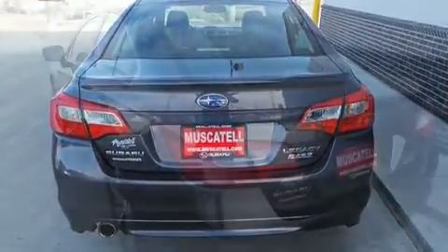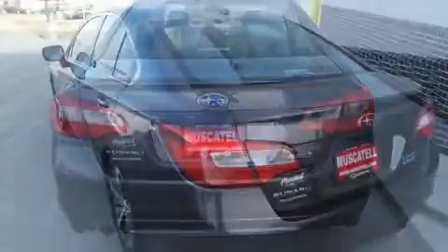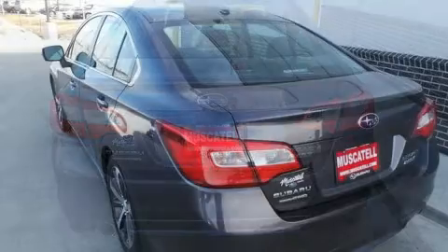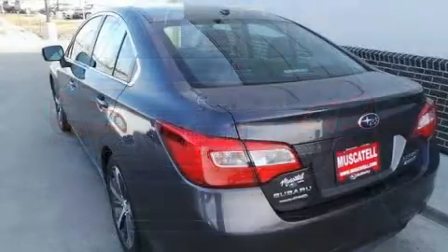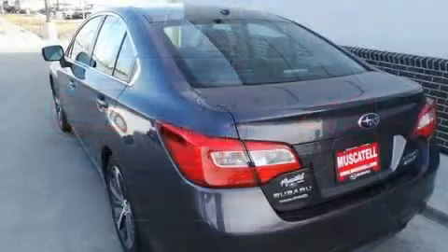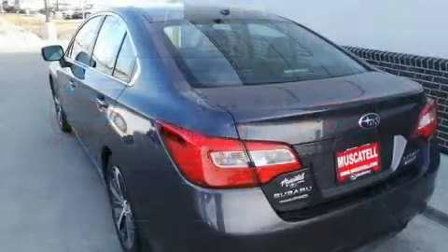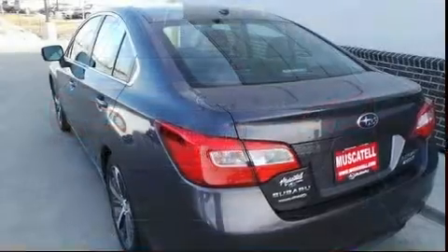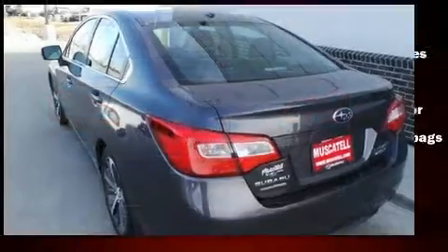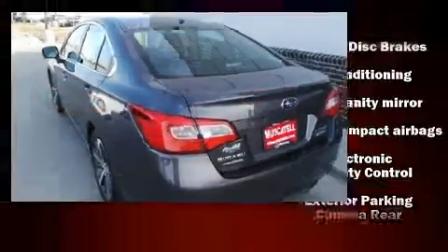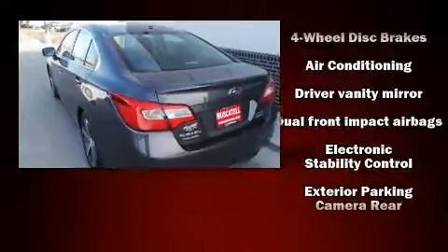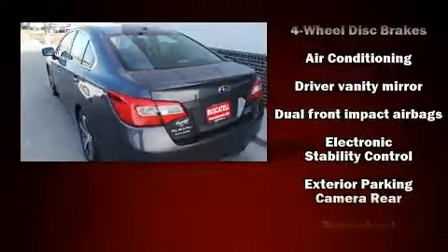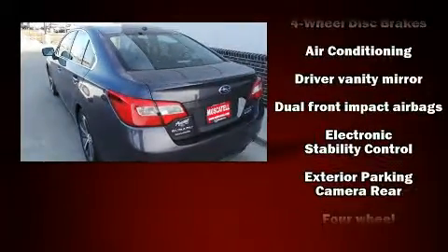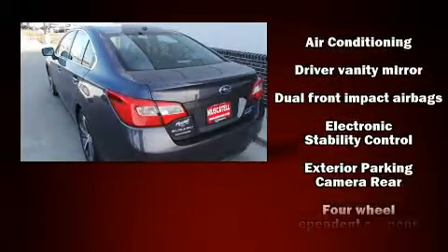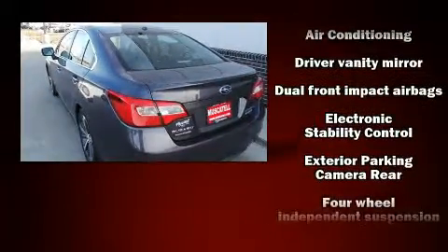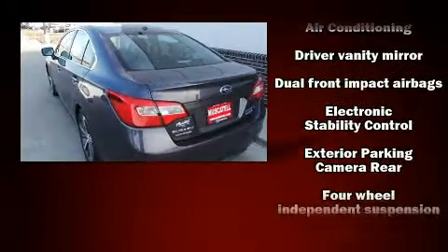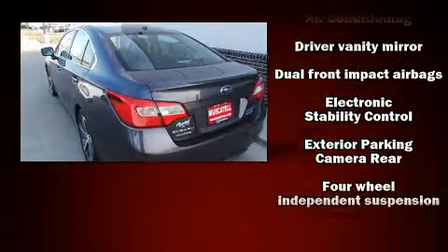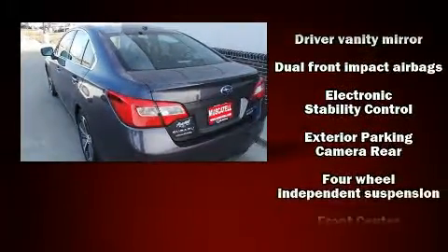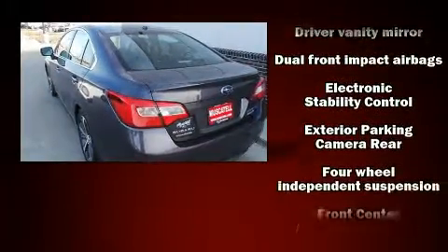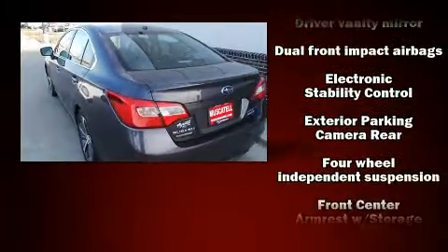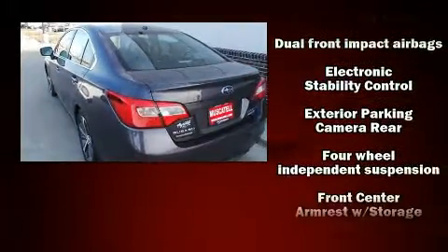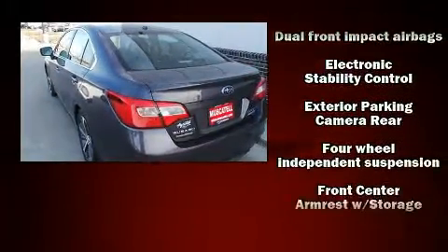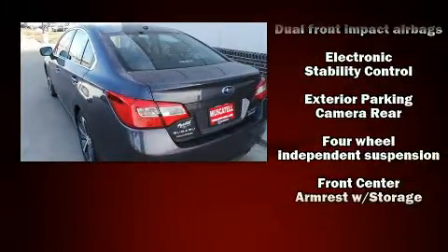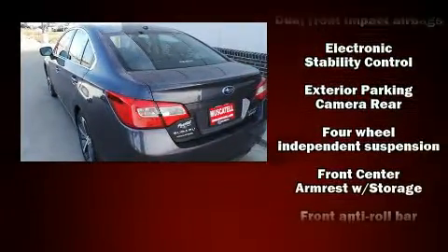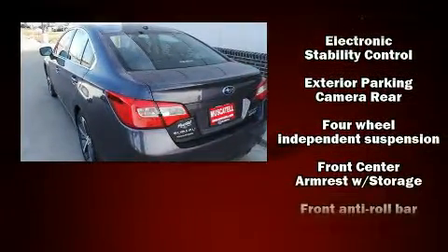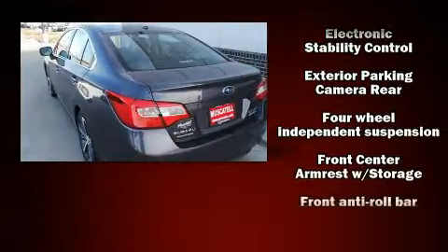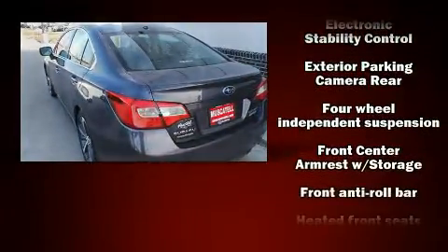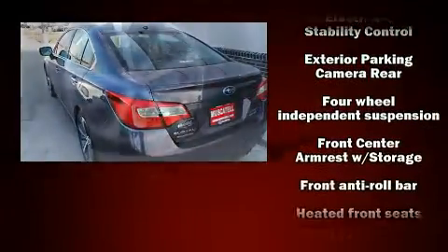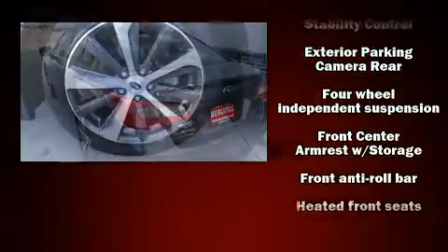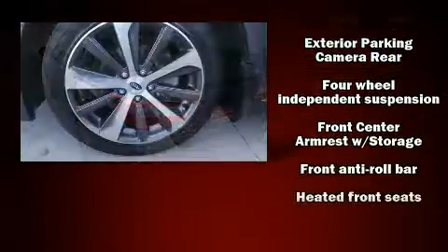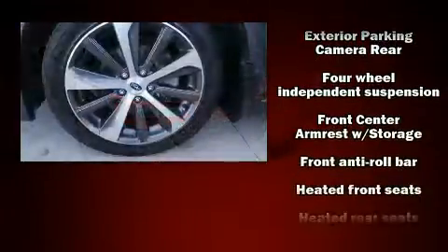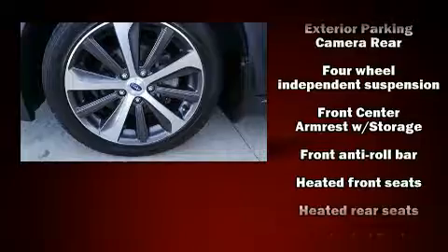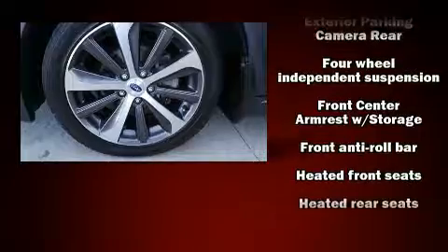A blind spot monitoring system, heated front and rear seats, and power front seats.